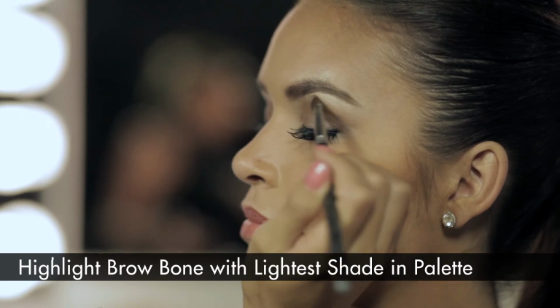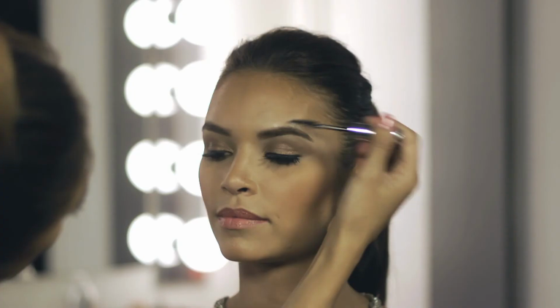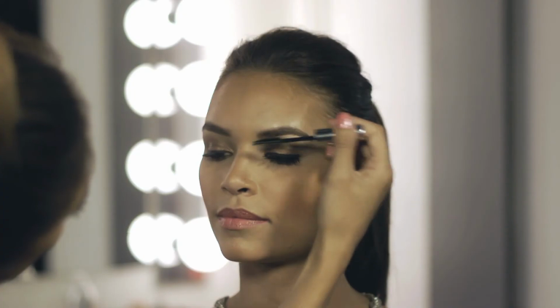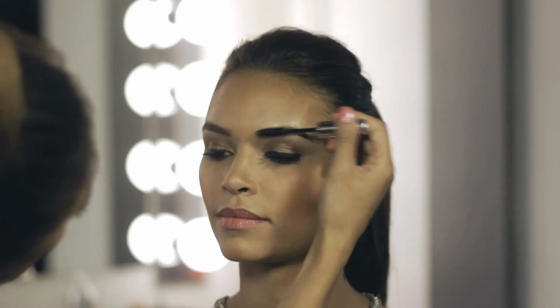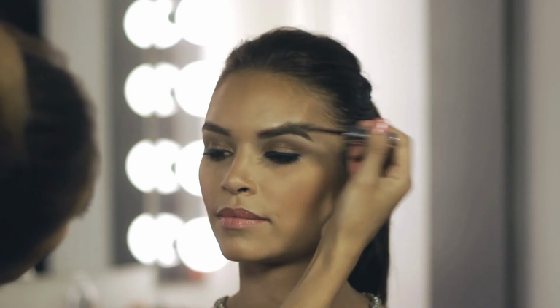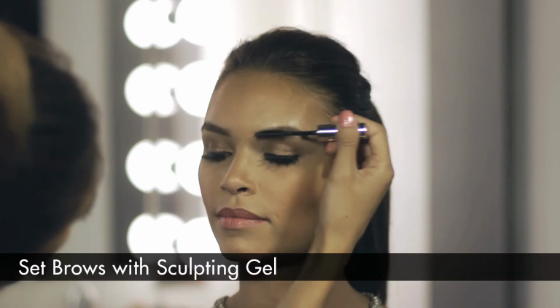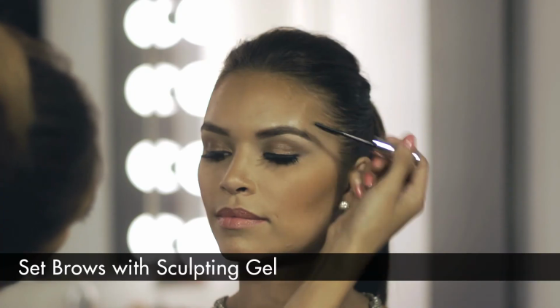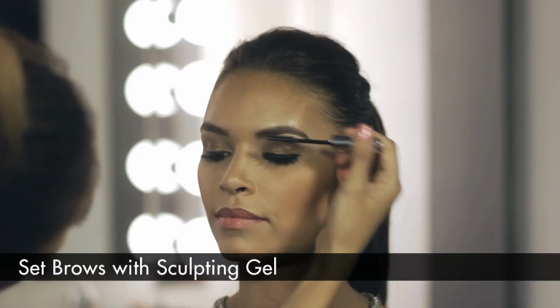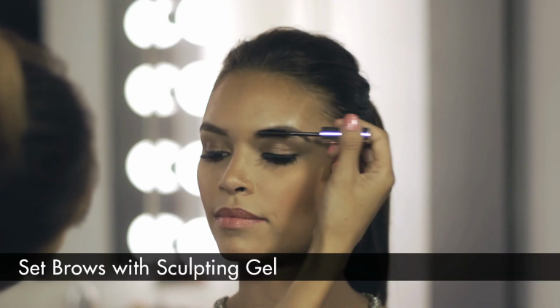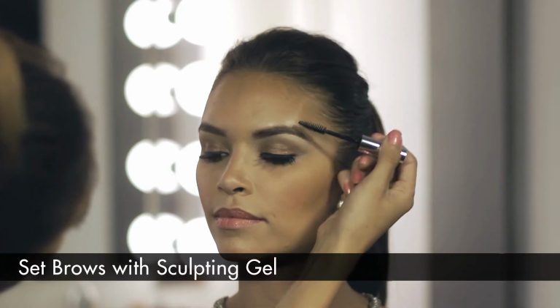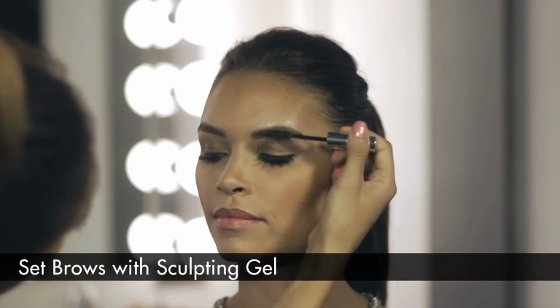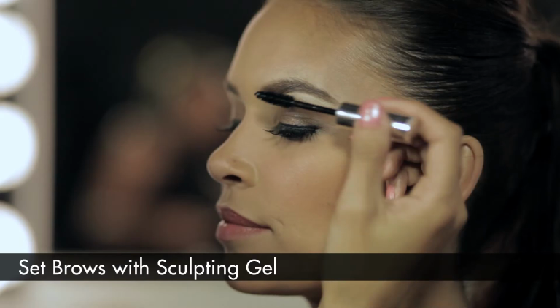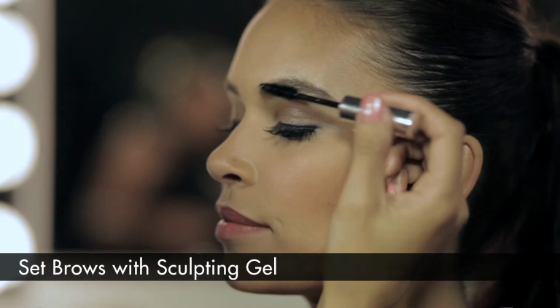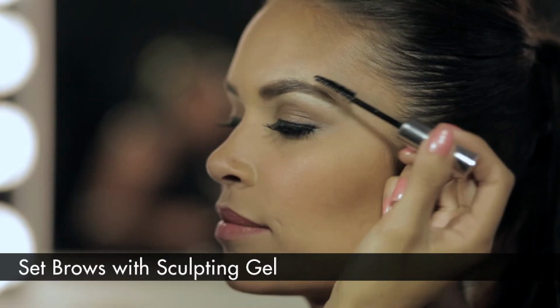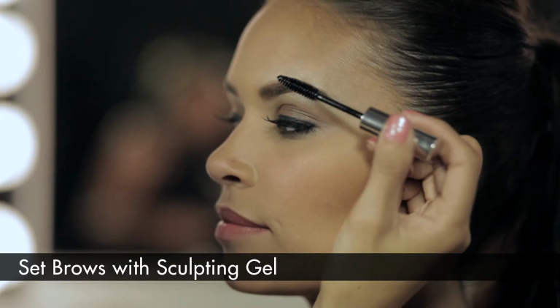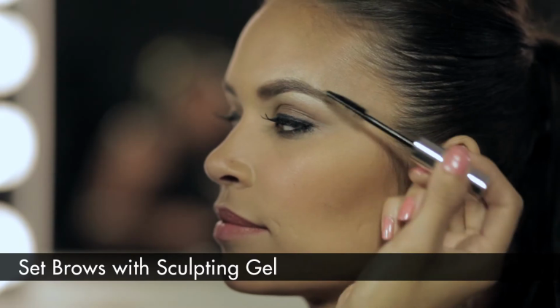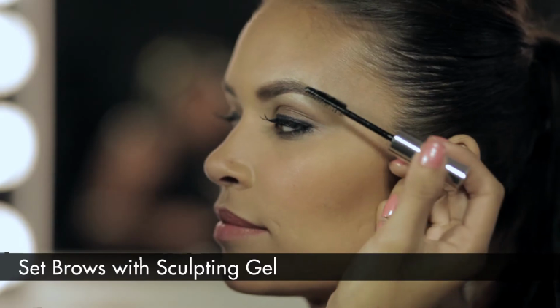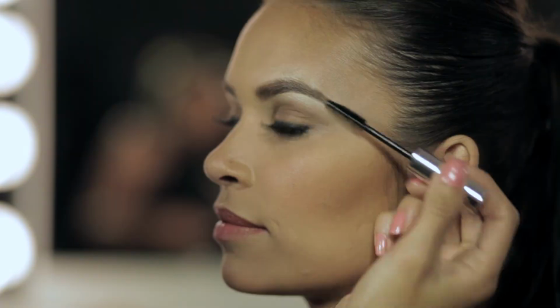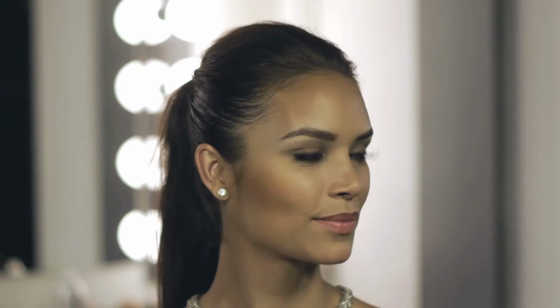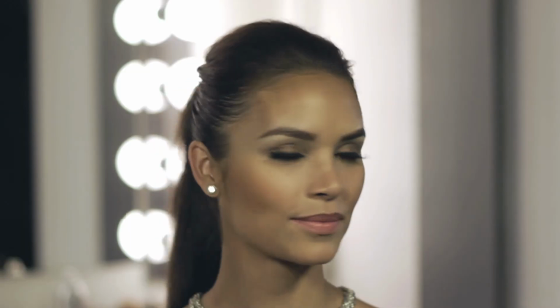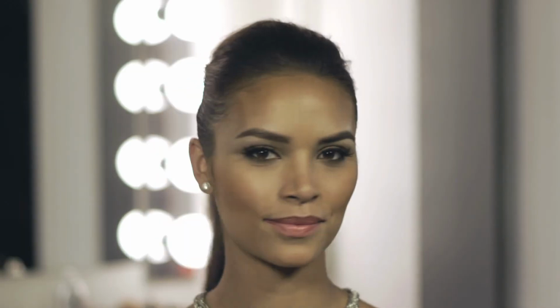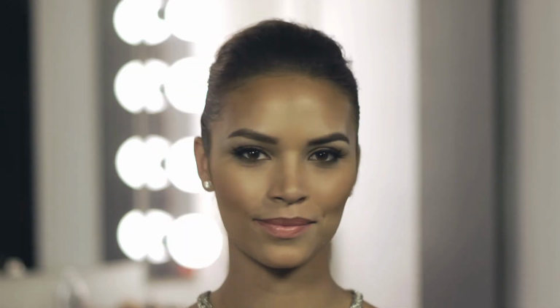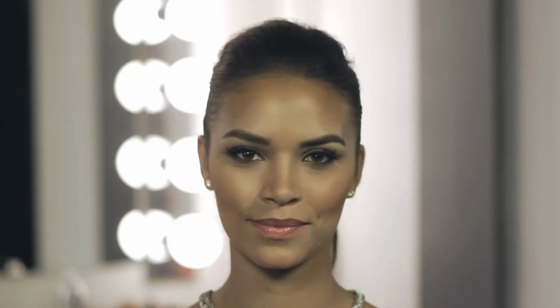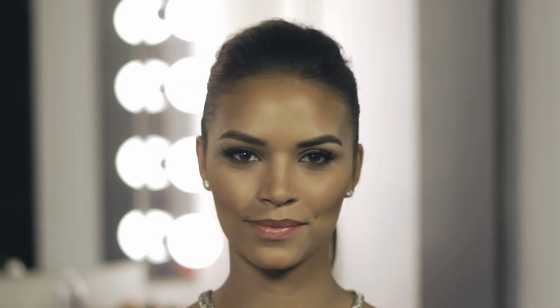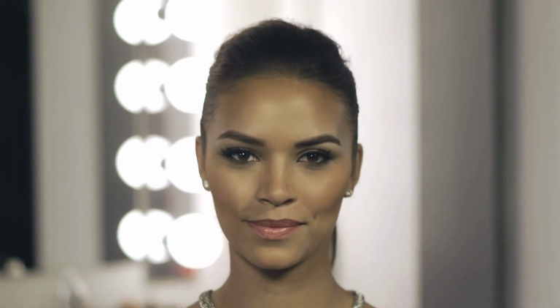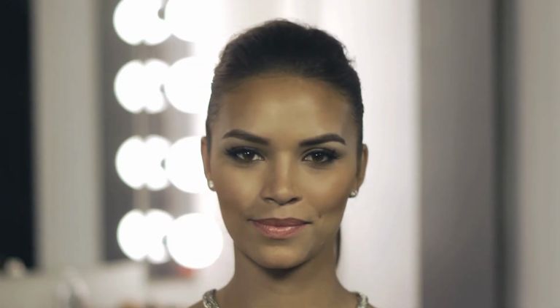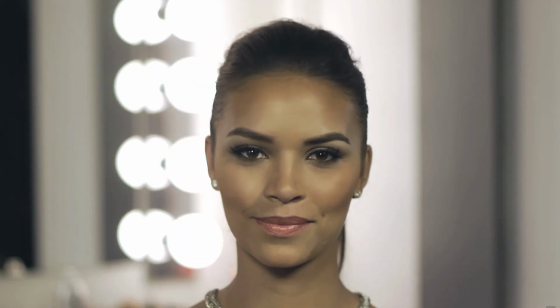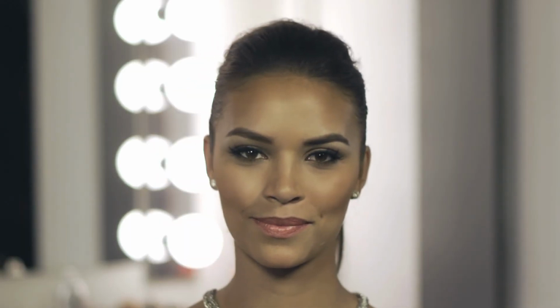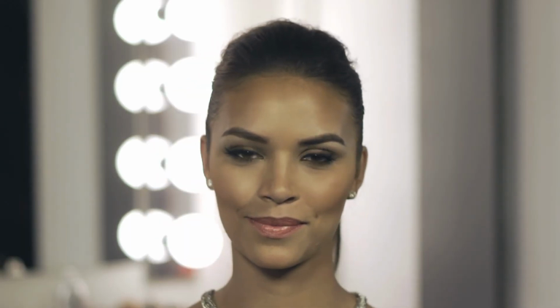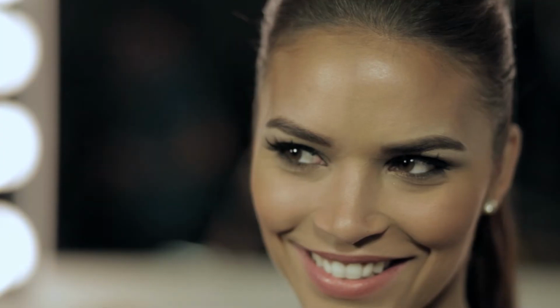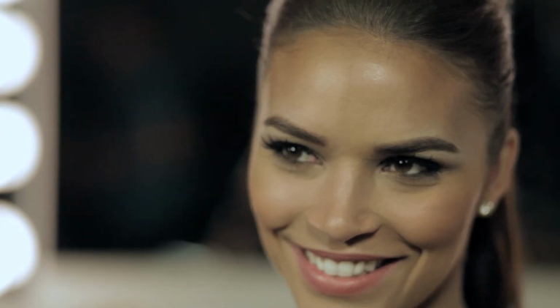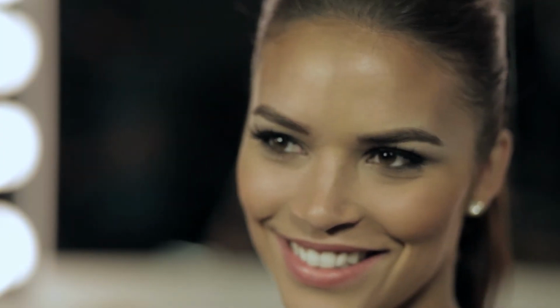Step seven: set brows using Ardell sculpting gel. Now you can have perfectly shaped brows every day.